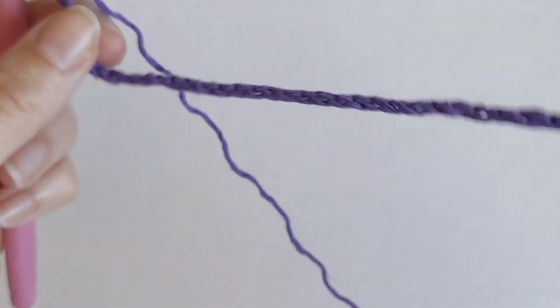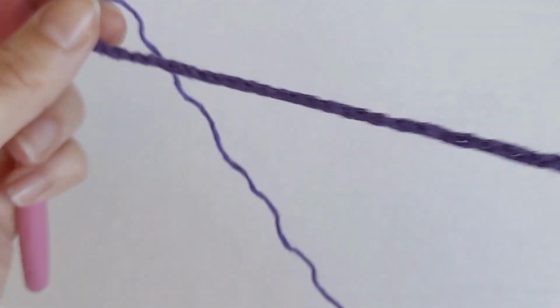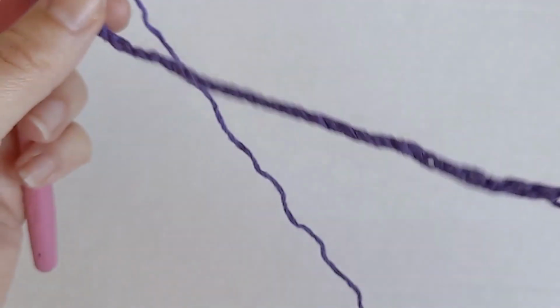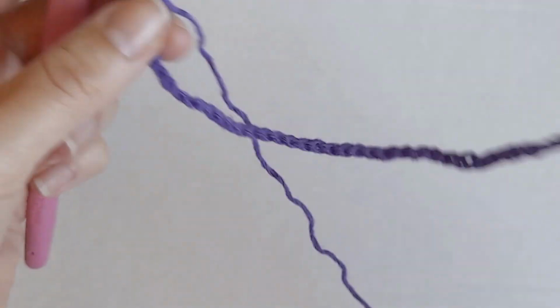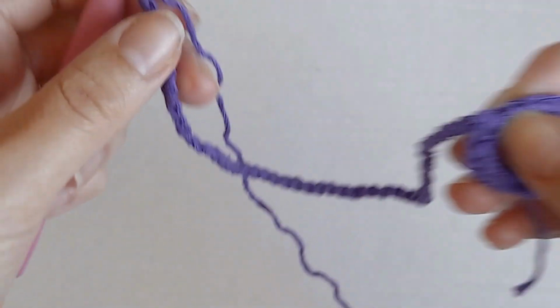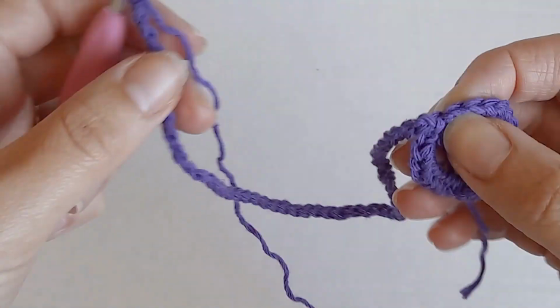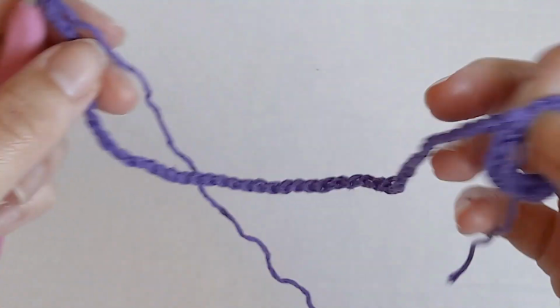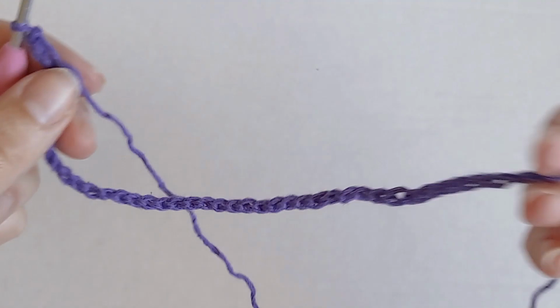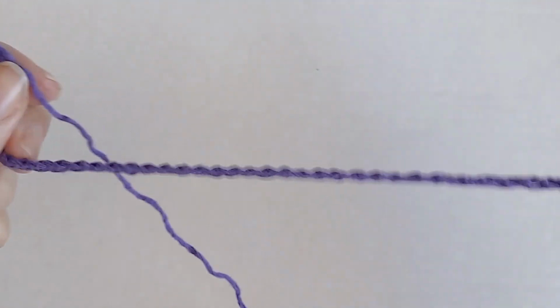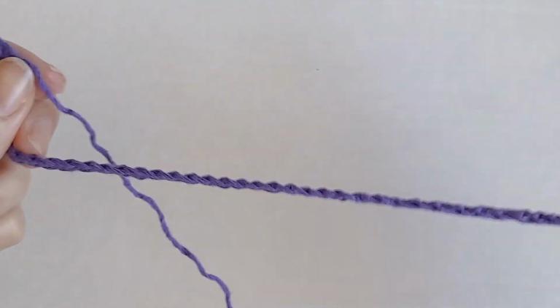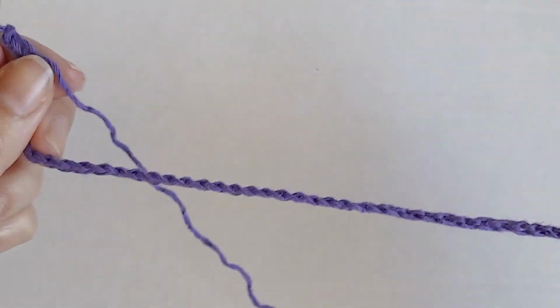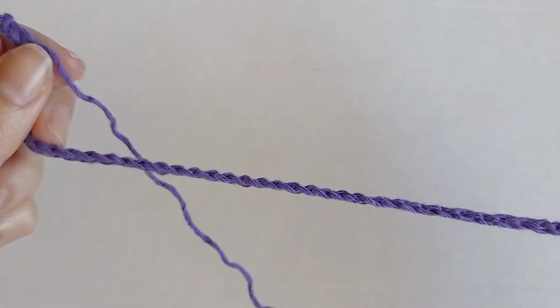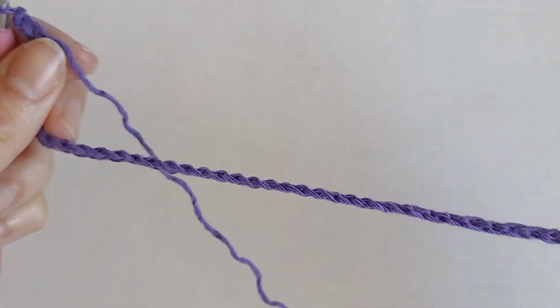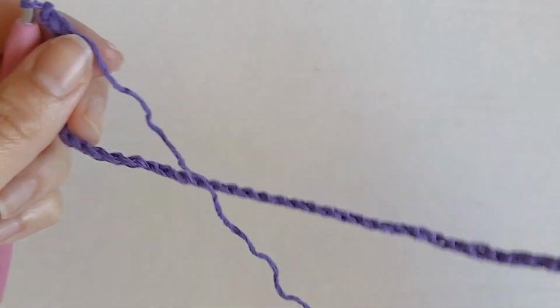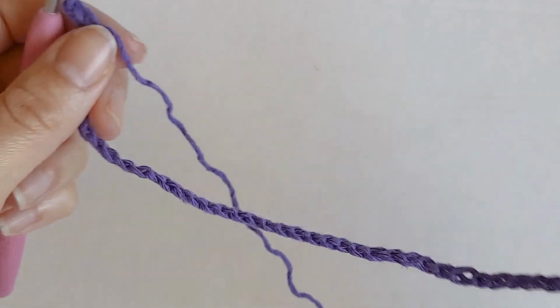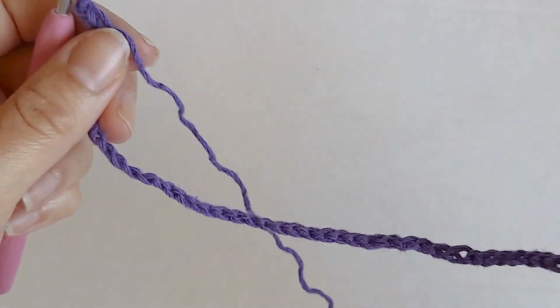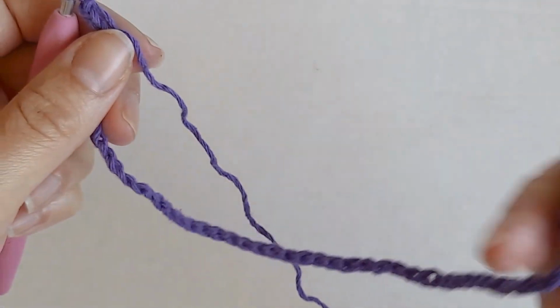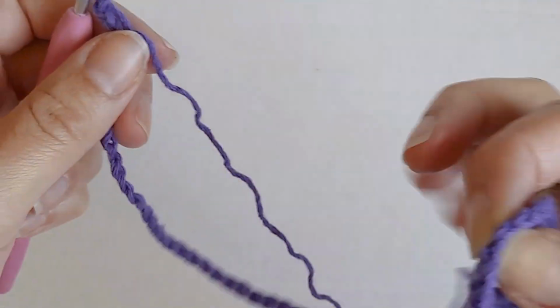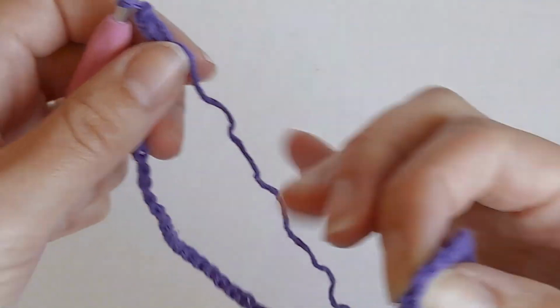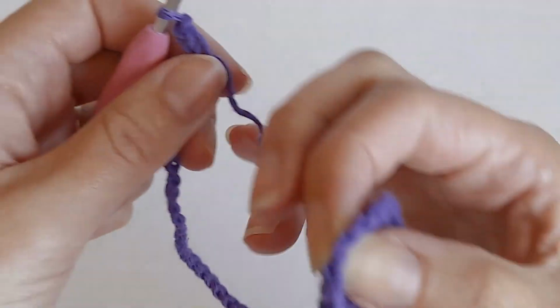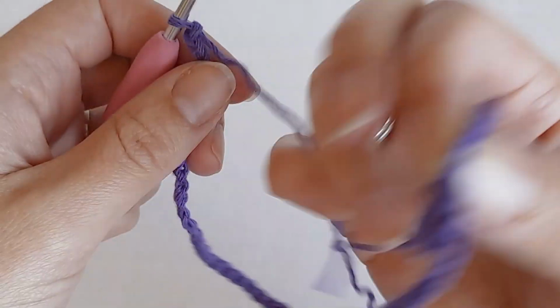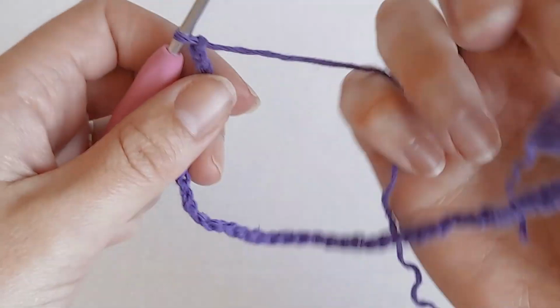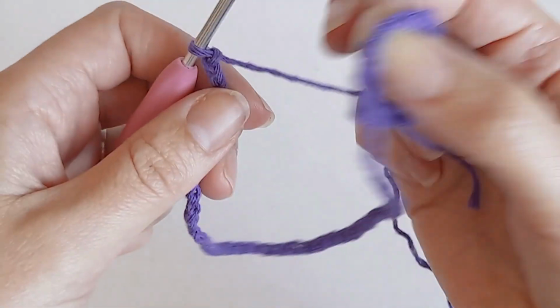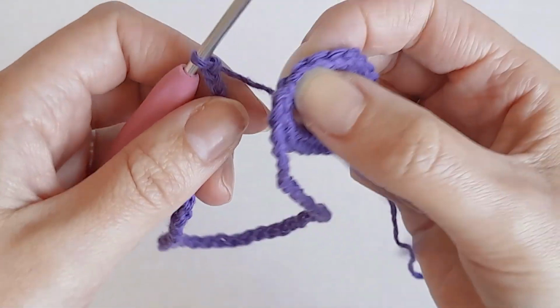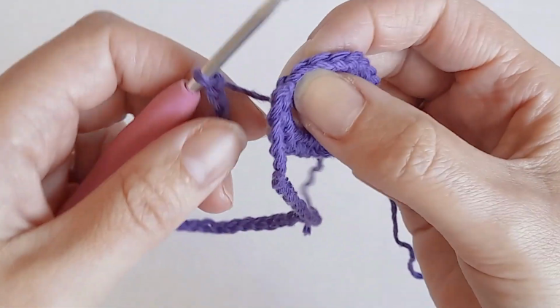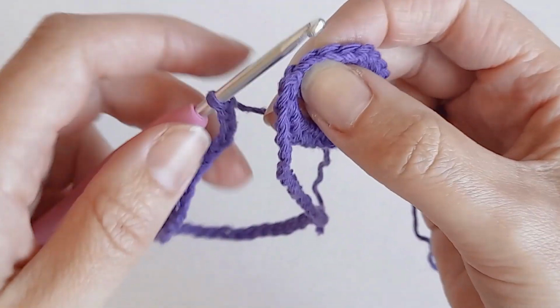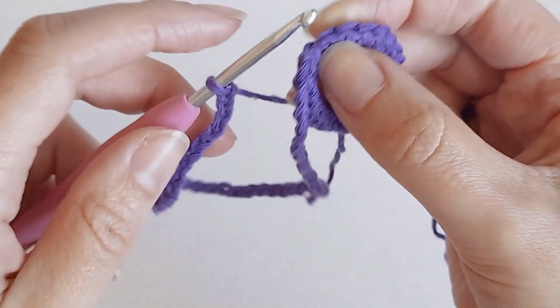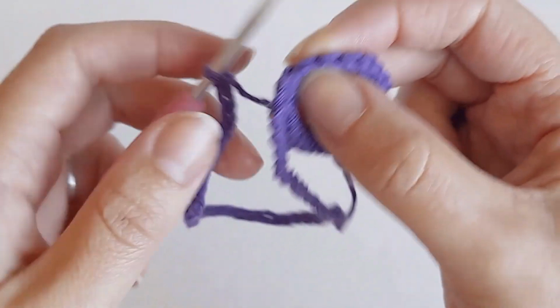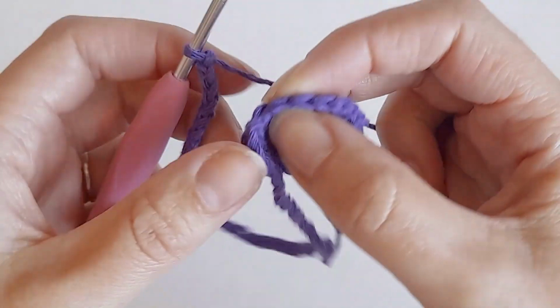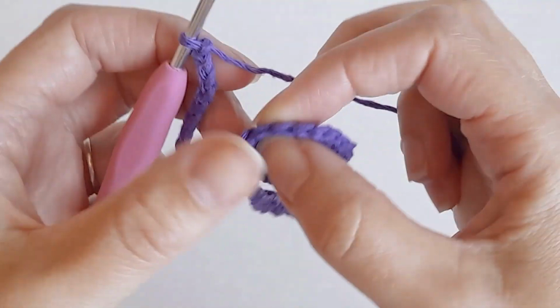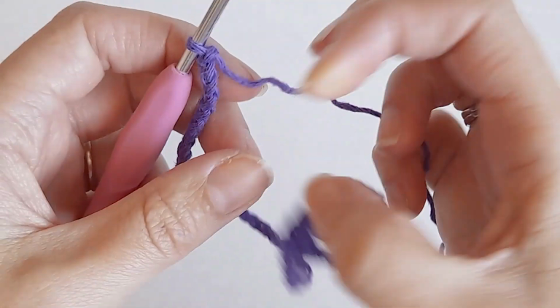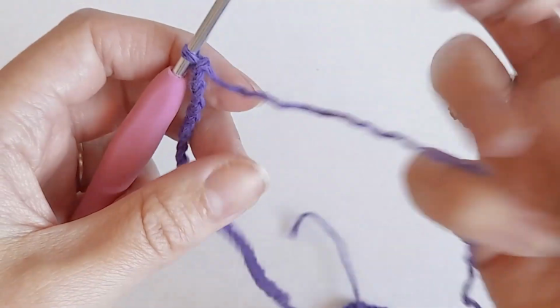If you find that this handle isn't big enough, try adding an extra 10 chains.